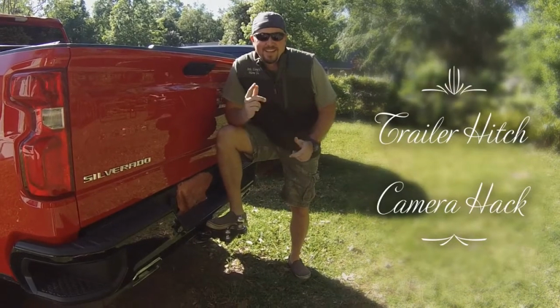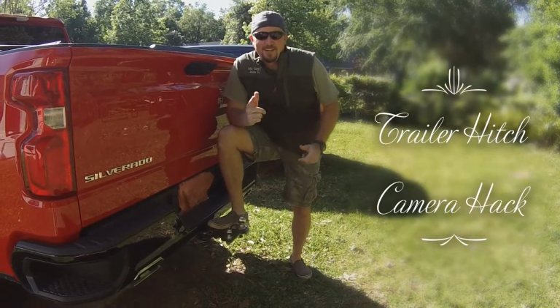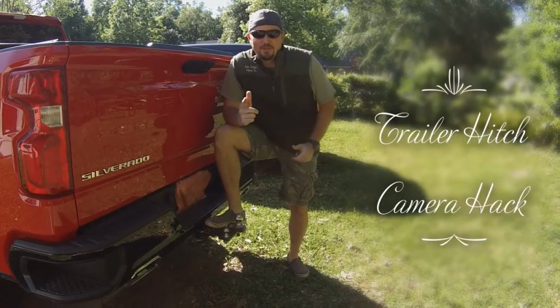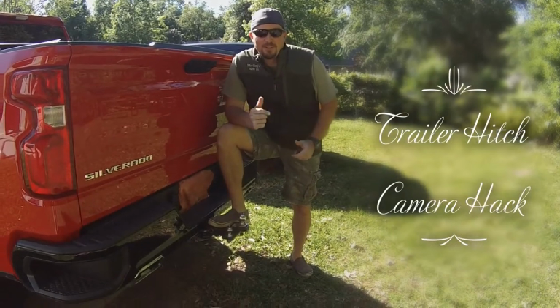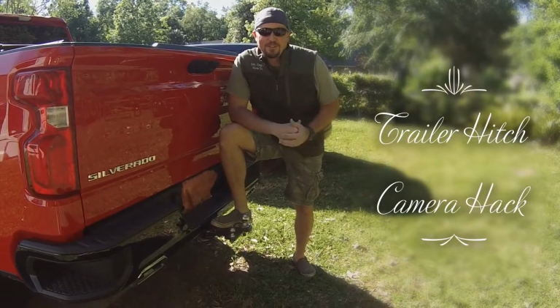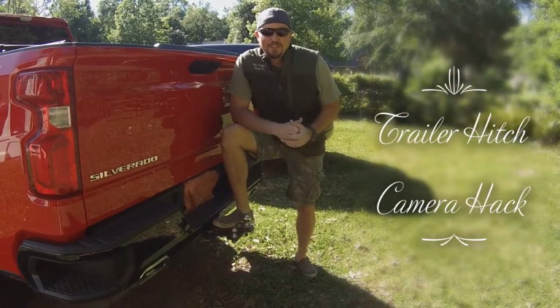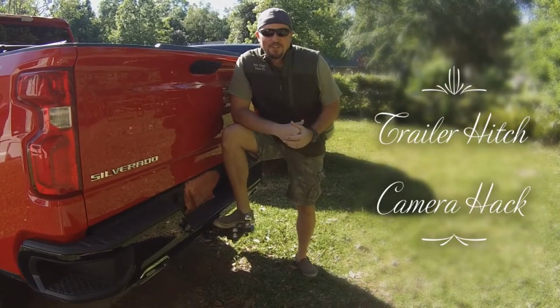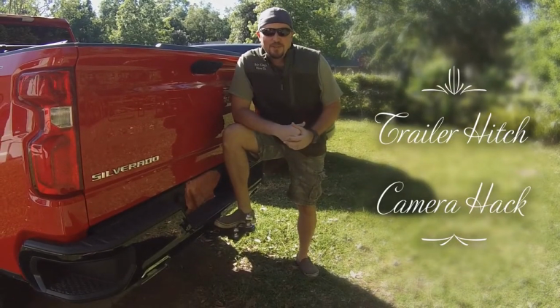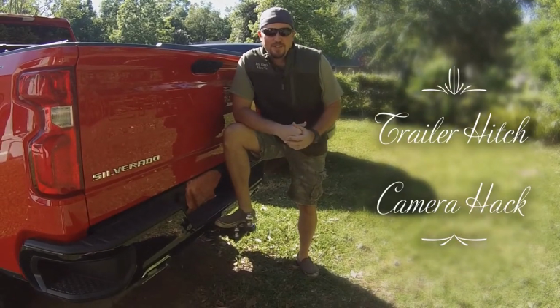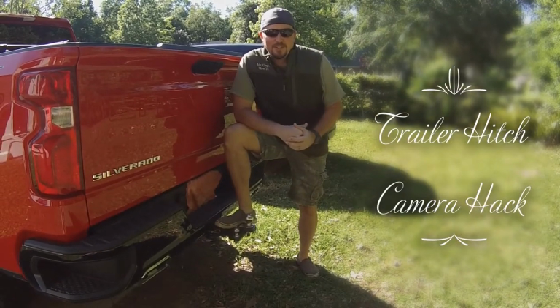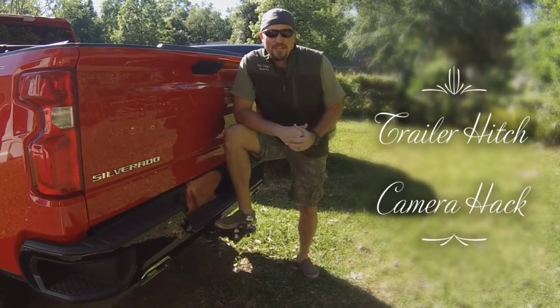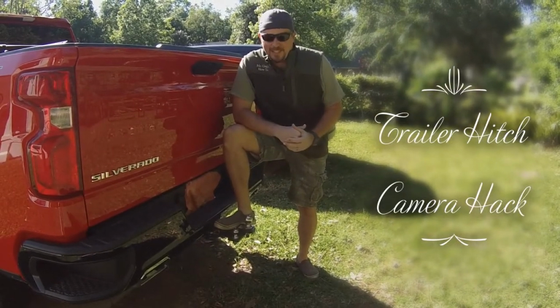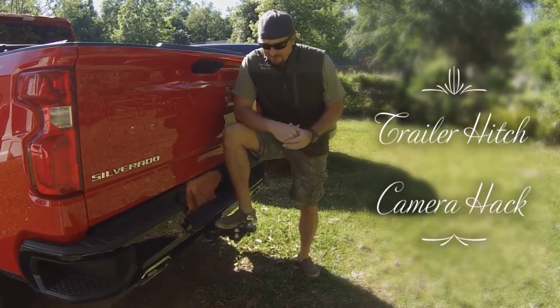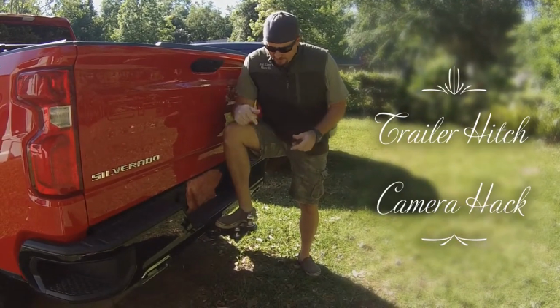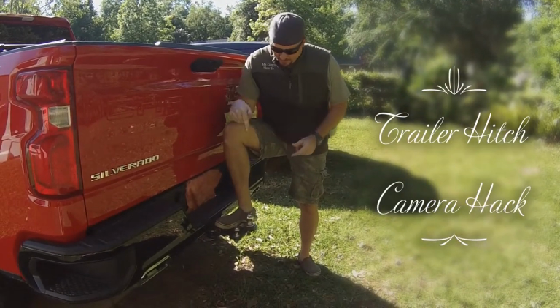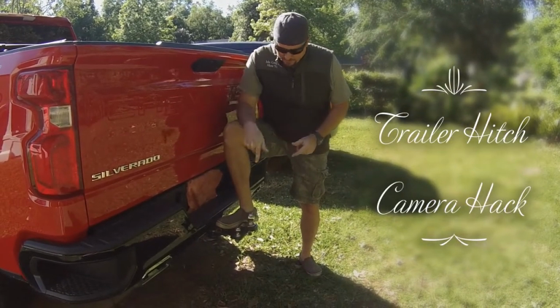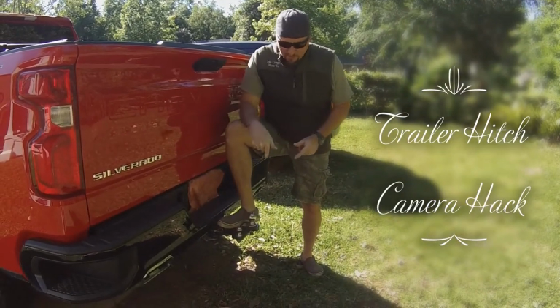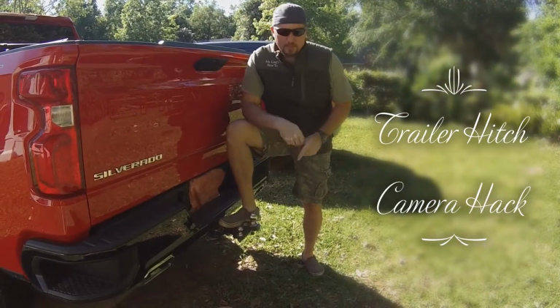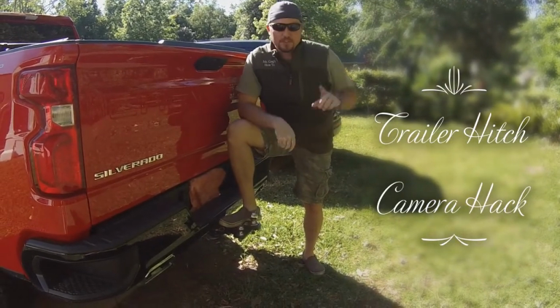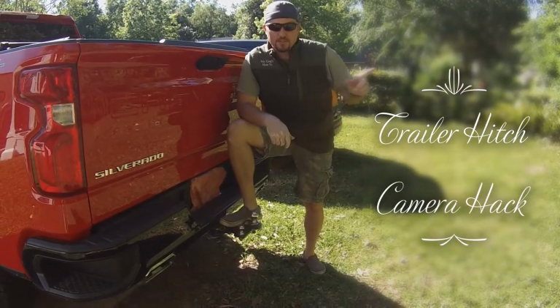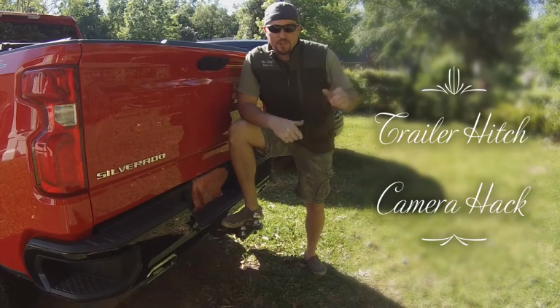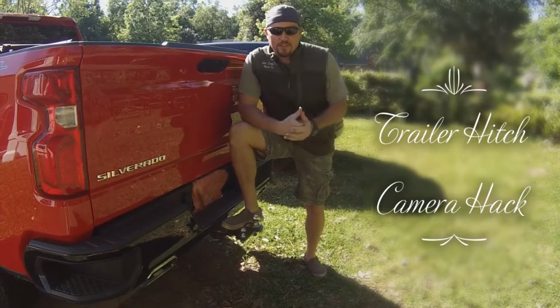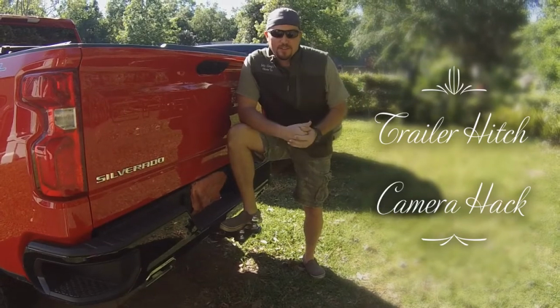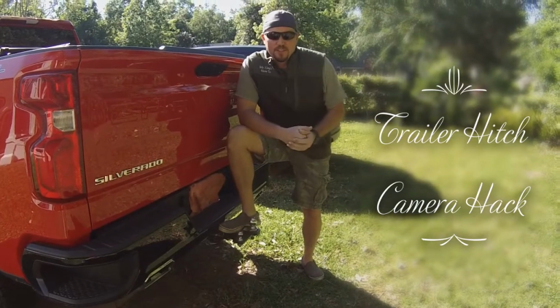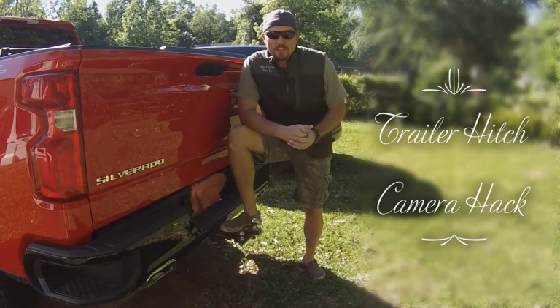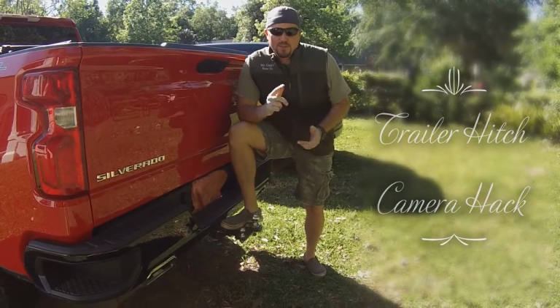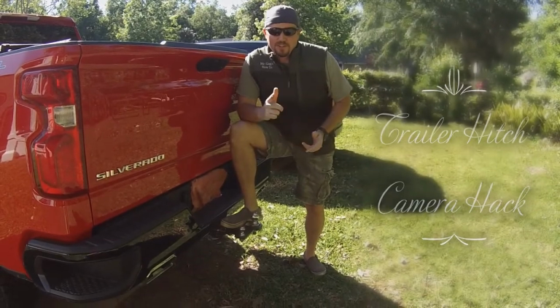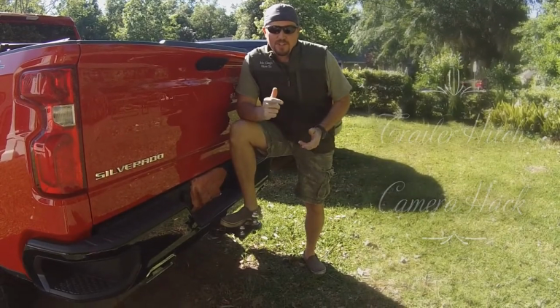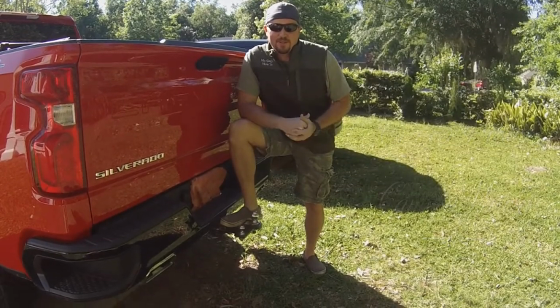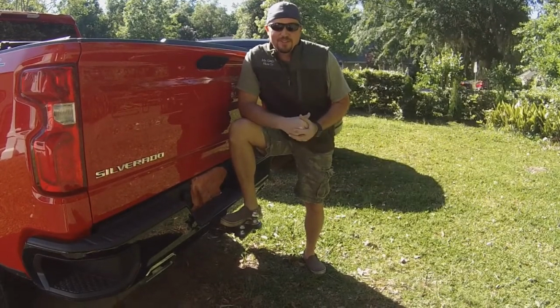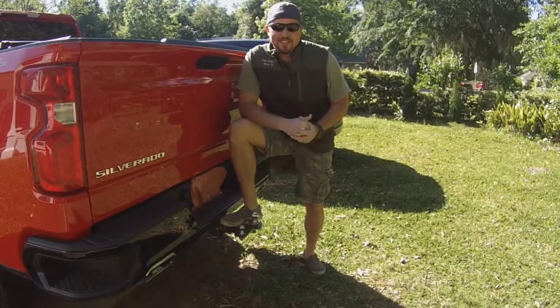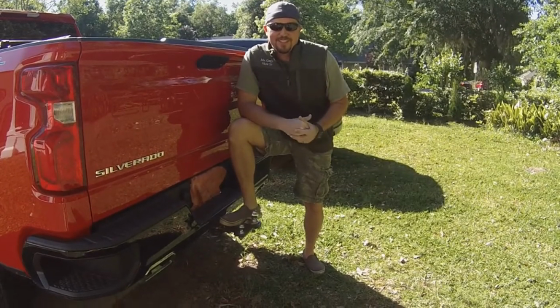Howdy, partner. So you want to learn how to easily hook up a trailer ball to your trailer? Well, you're in luck. We're going to show you today.